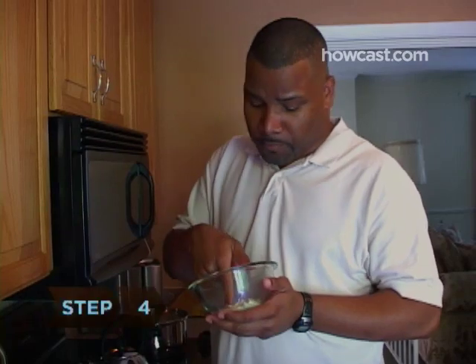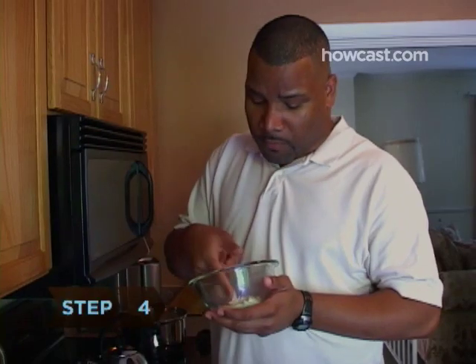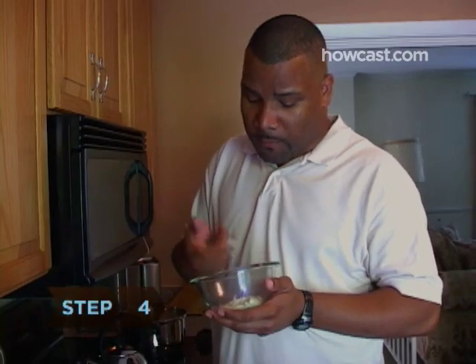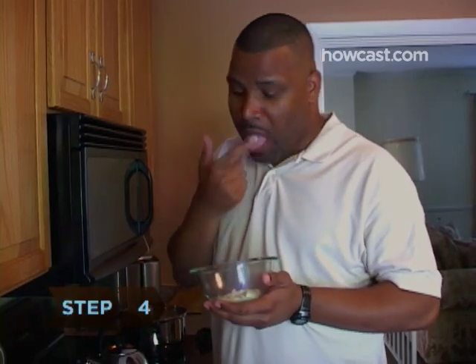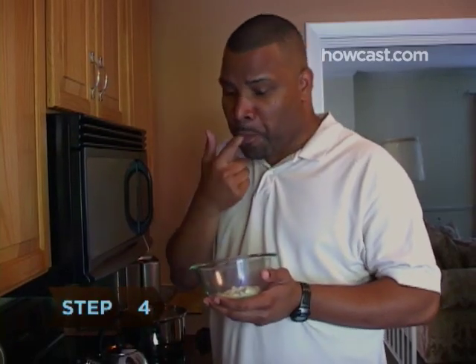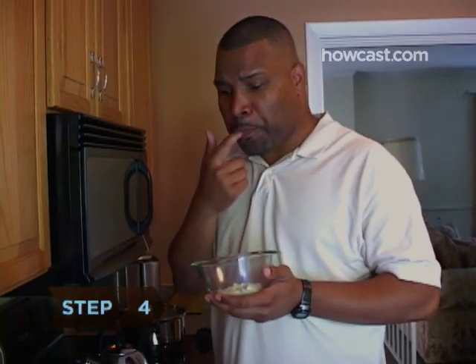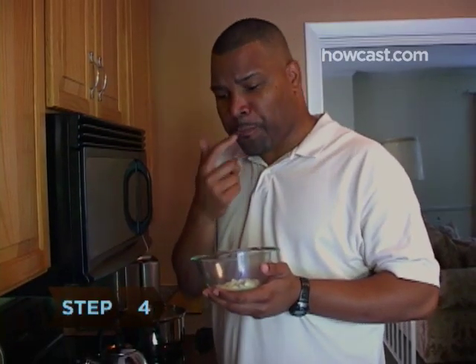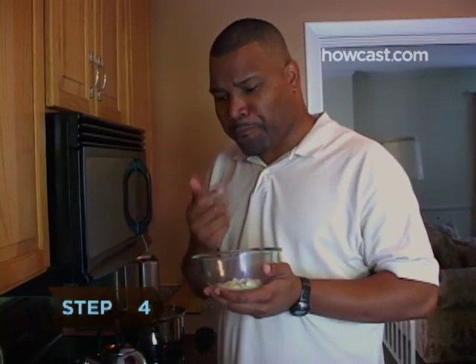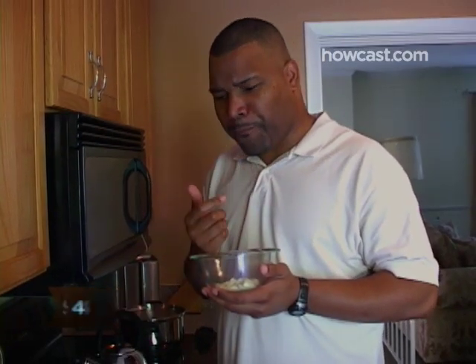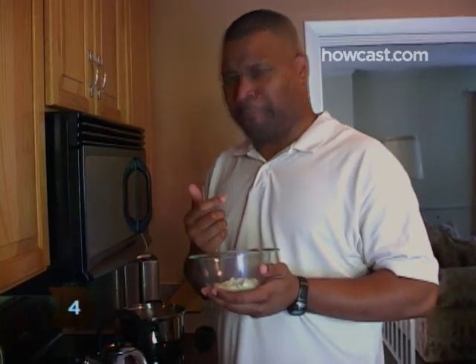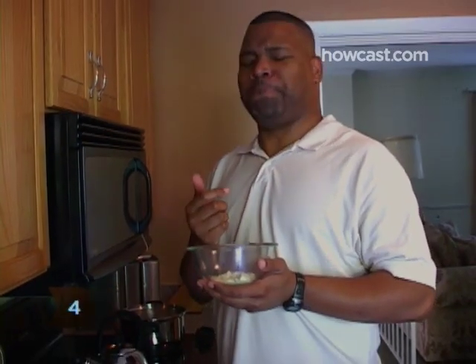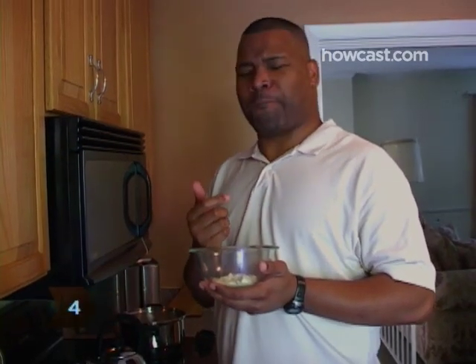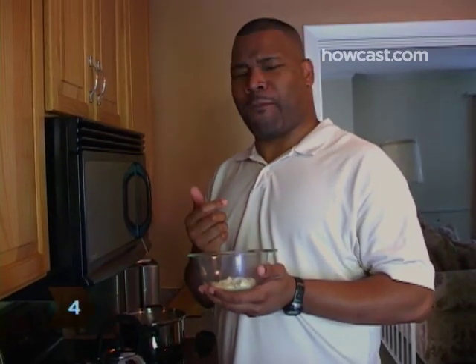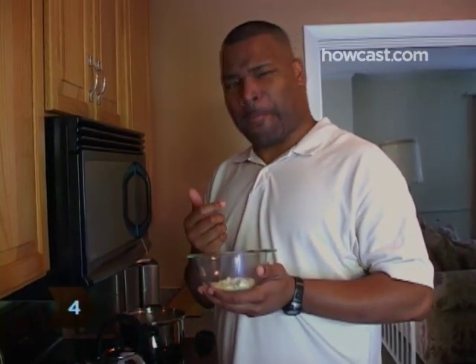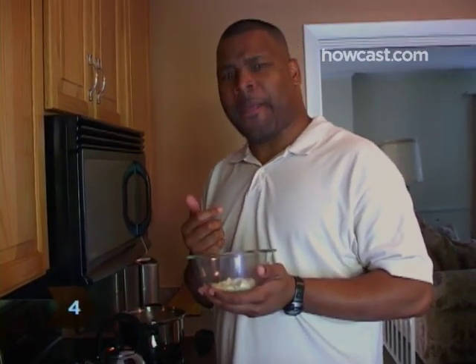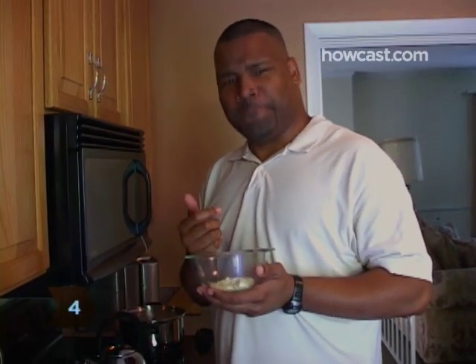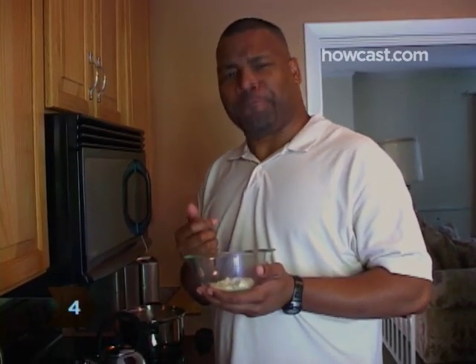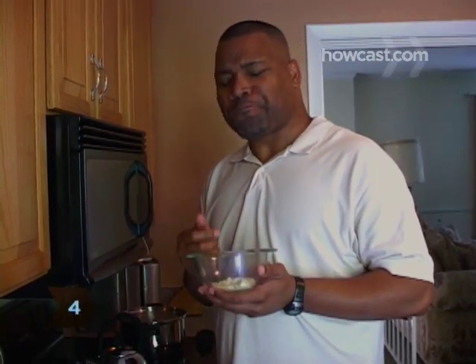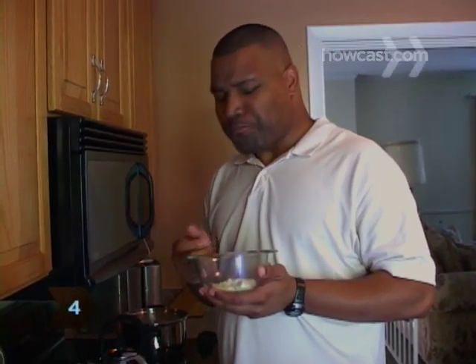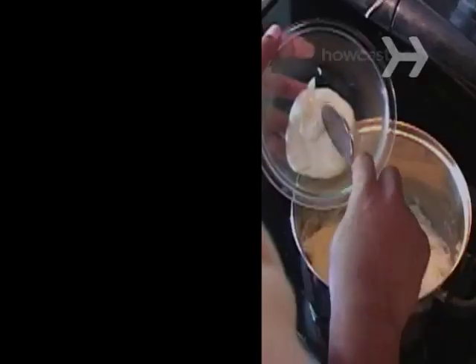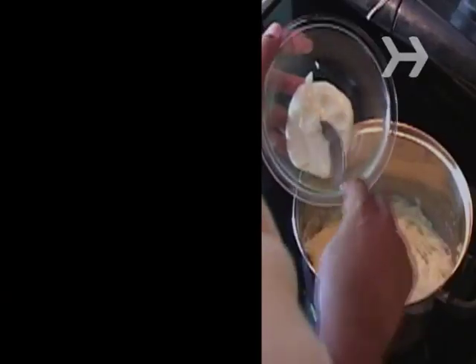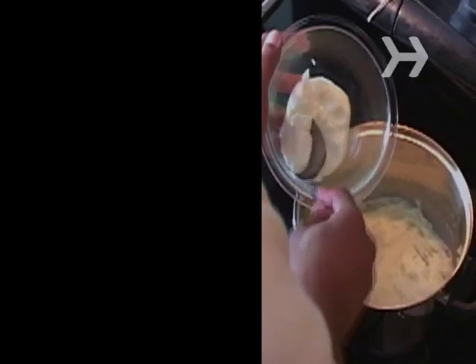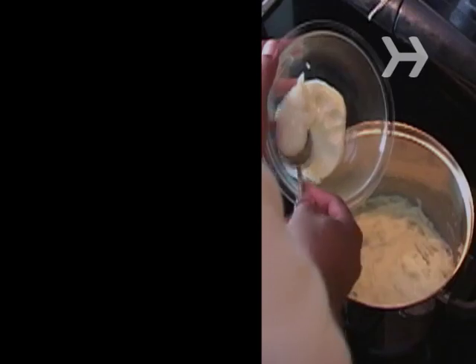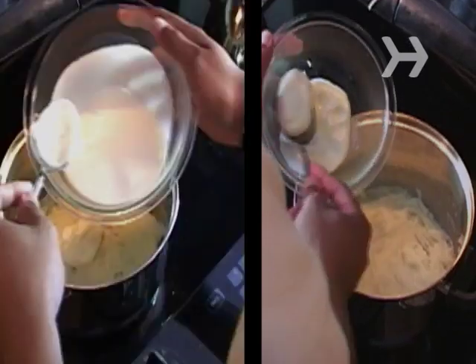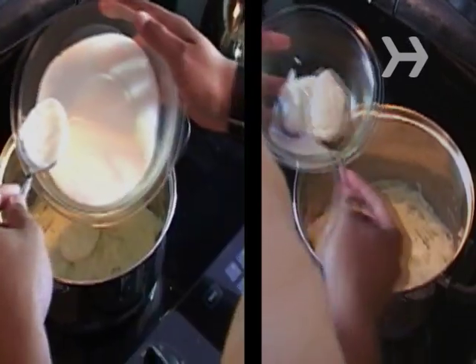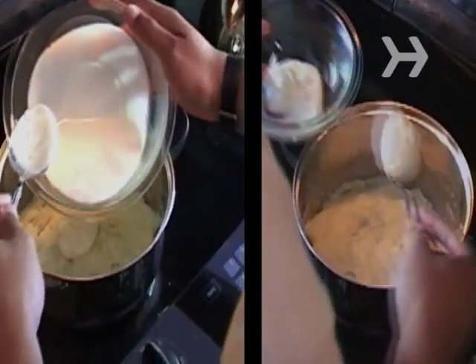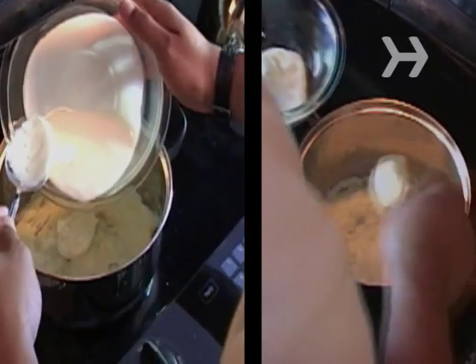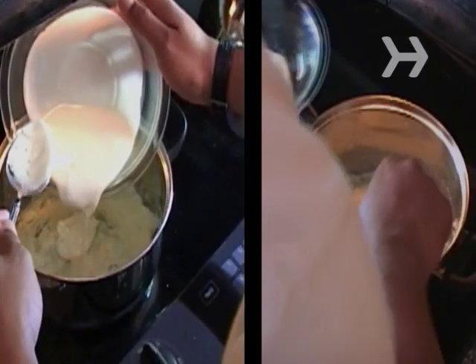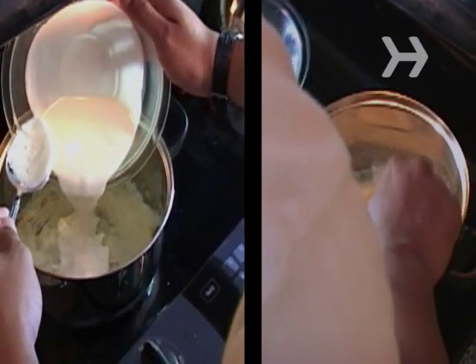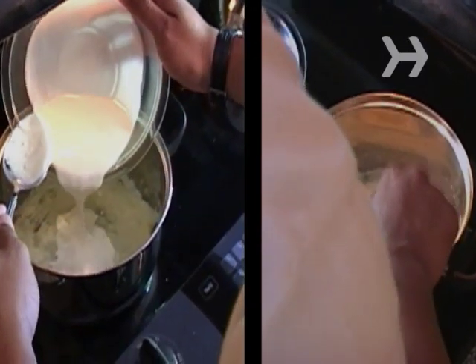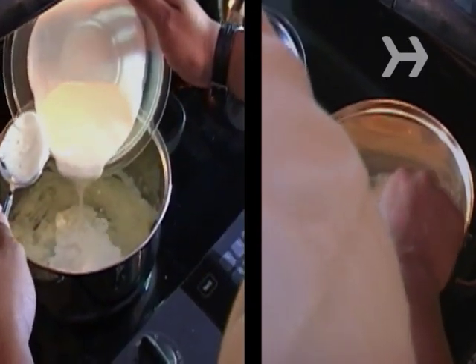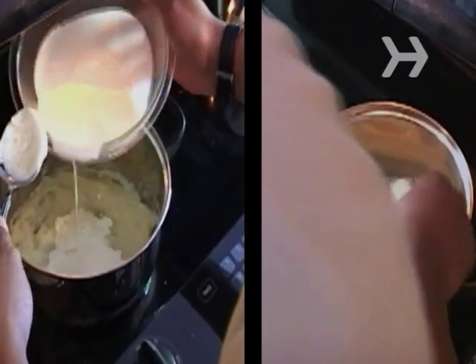Step 4. Stir in a few tablespoons of prepared horseradish and heavy cream for extra zest.